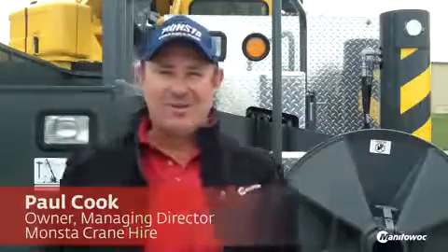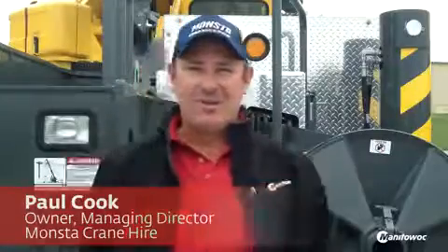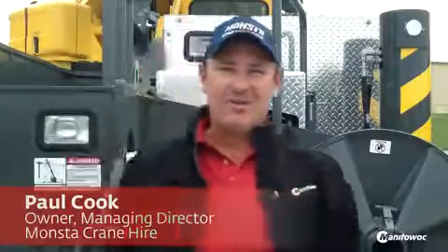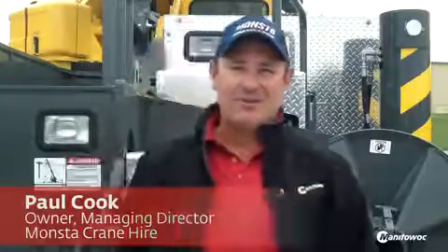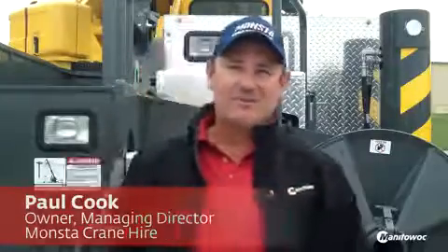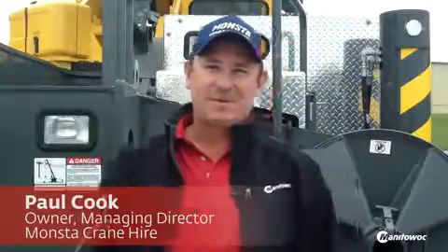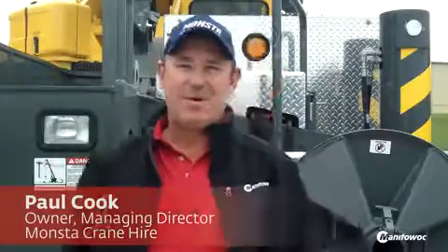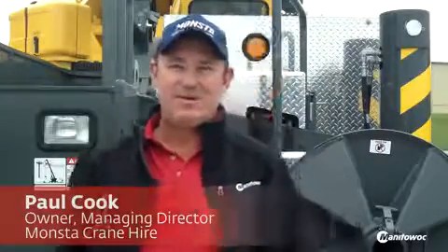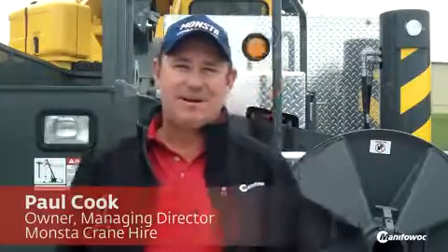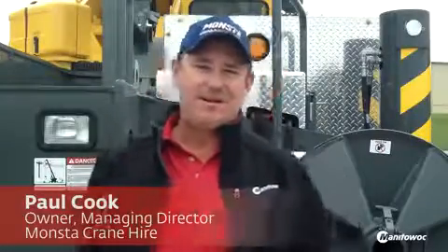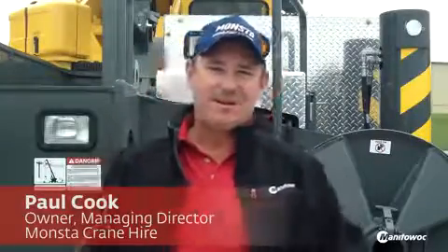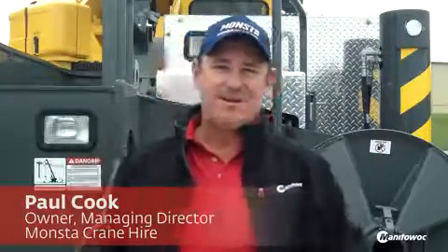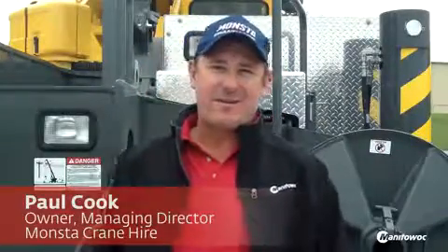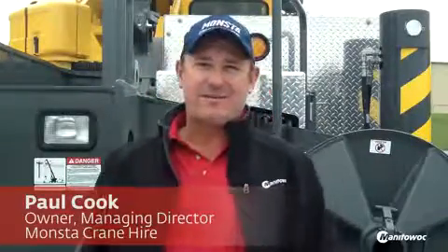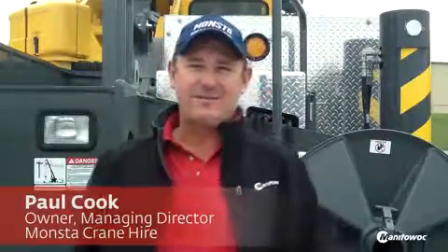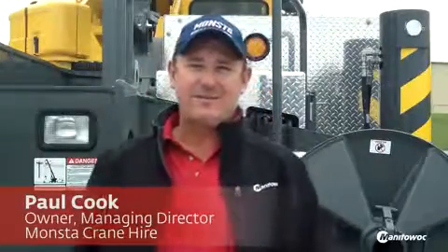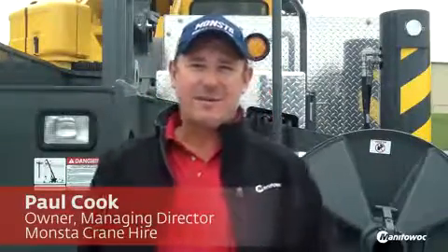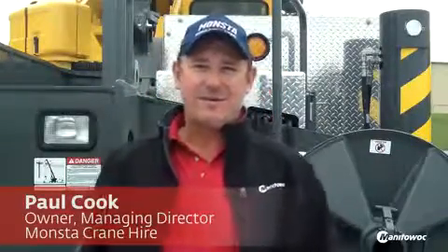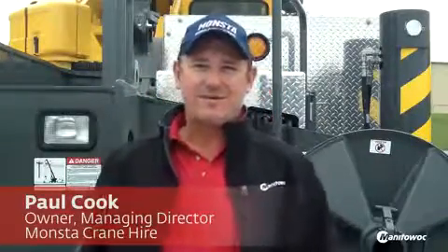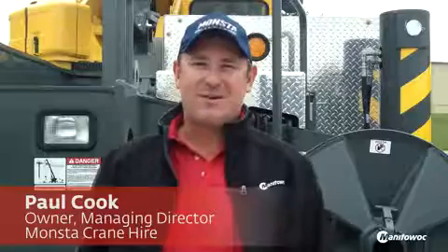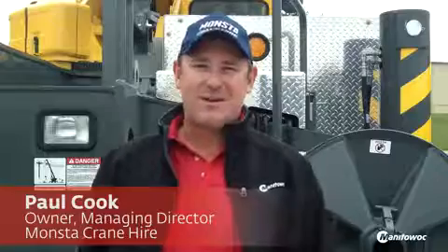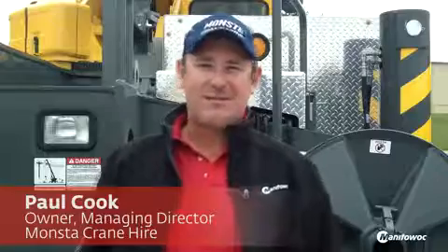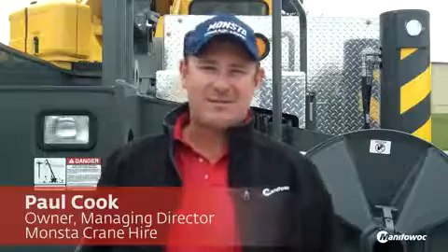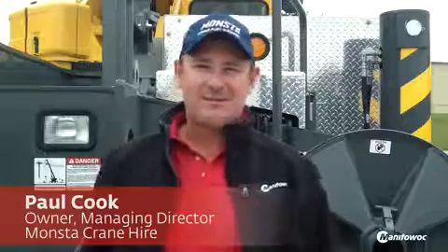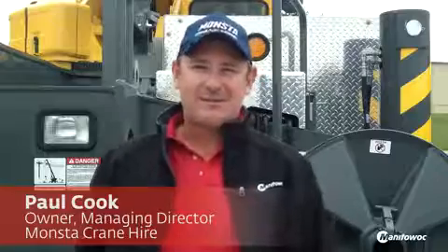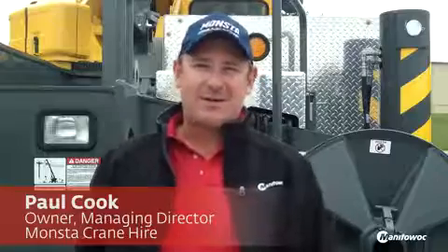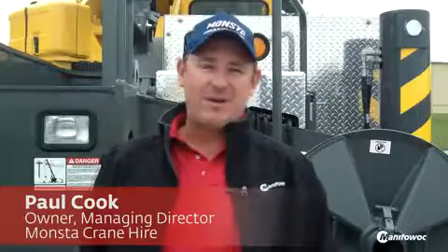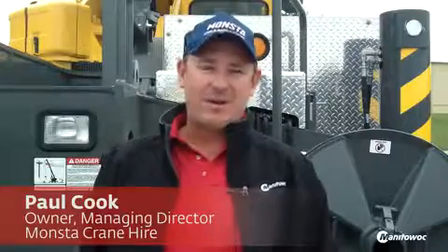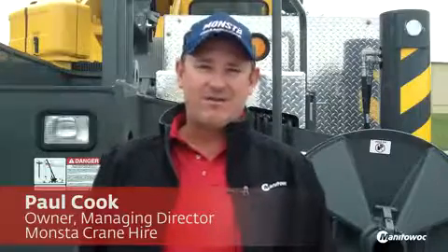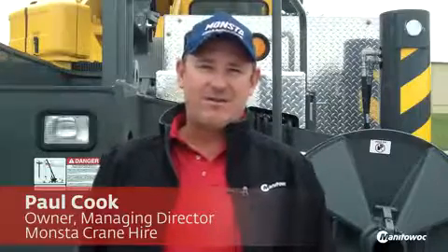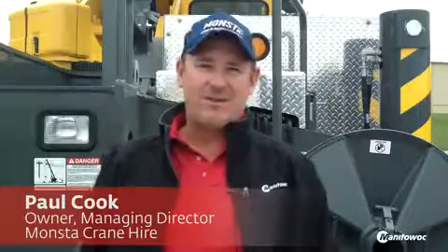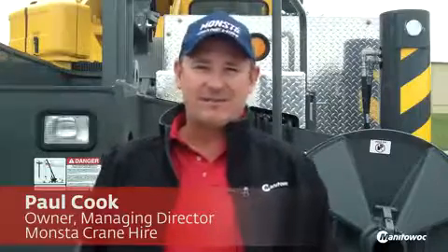Paul Cook, Monster Crane Hire, Darwin, Australia — owner and managing director.